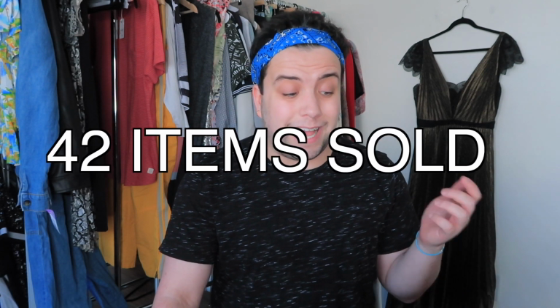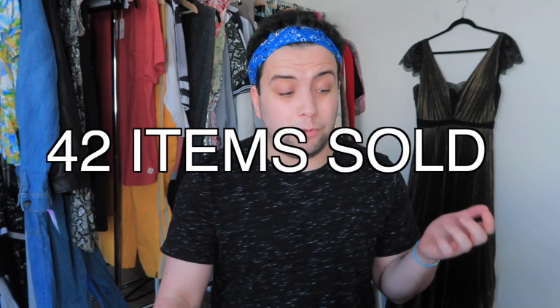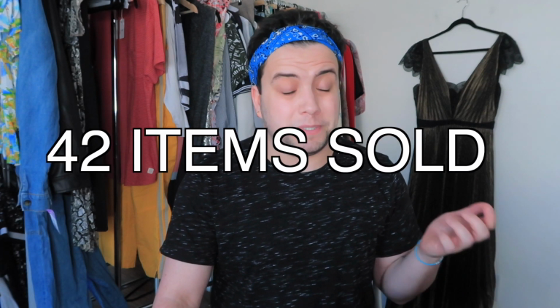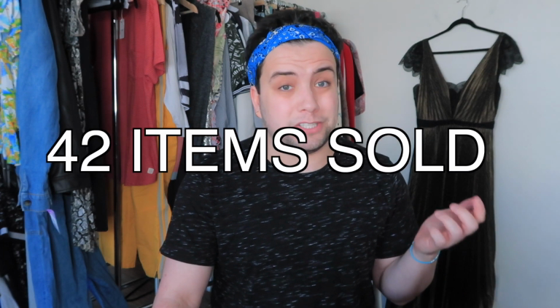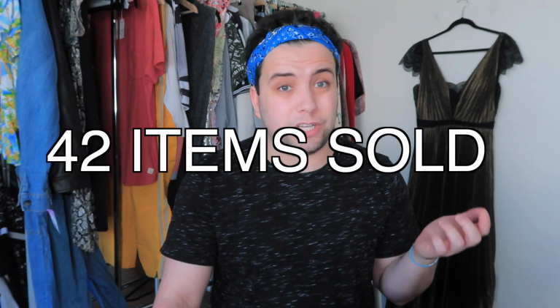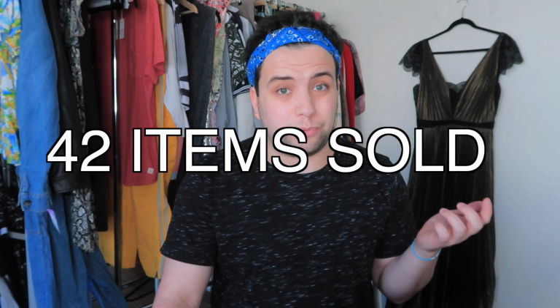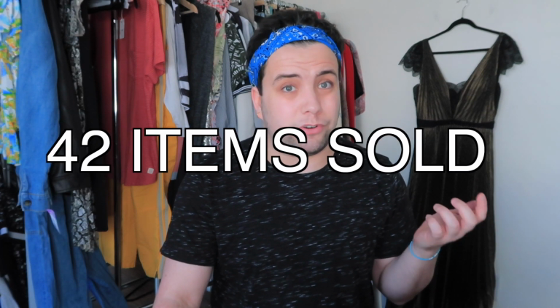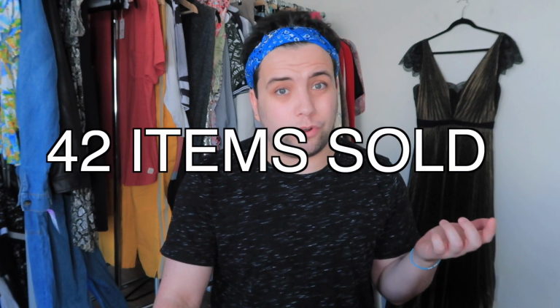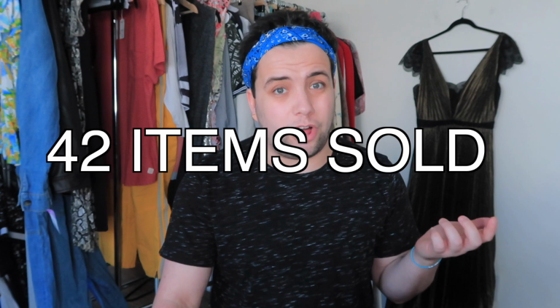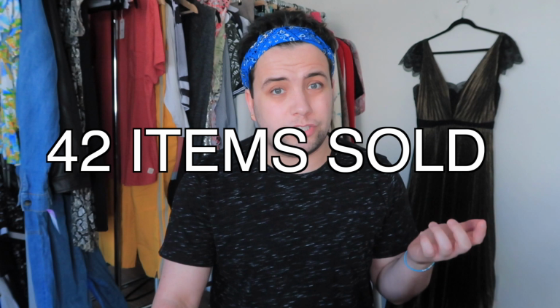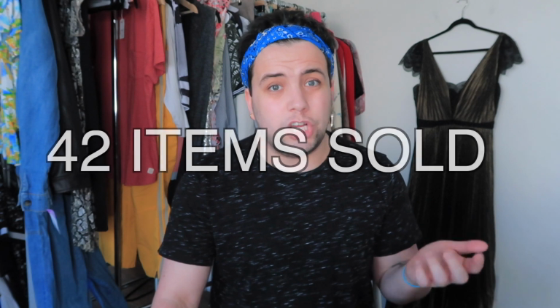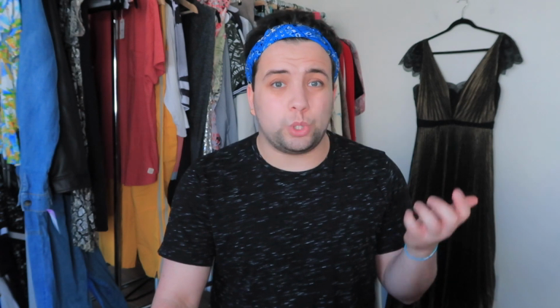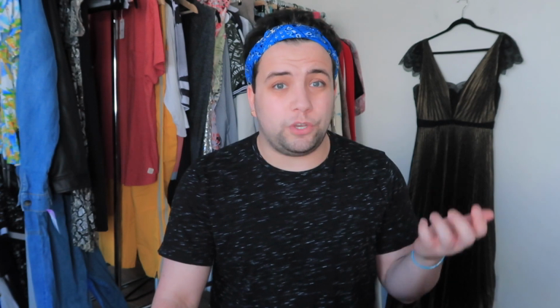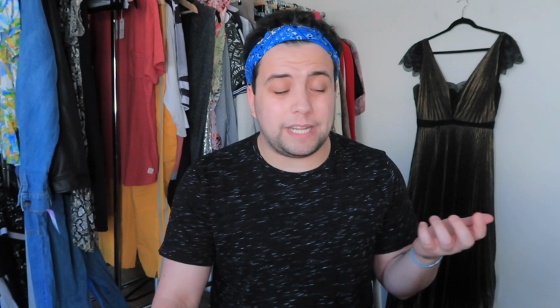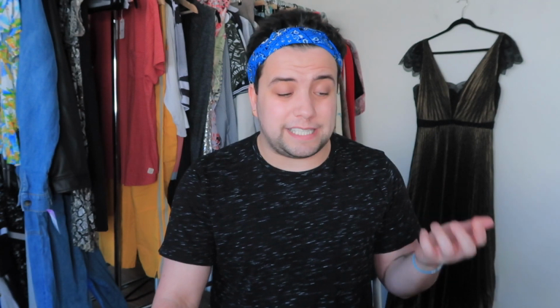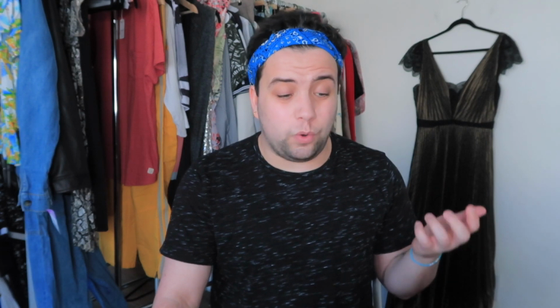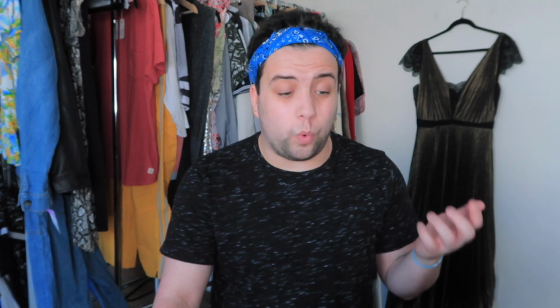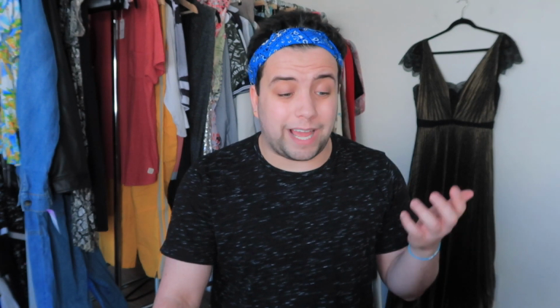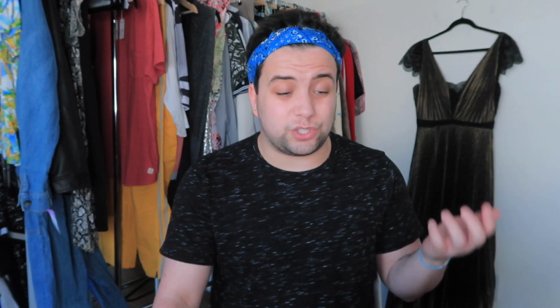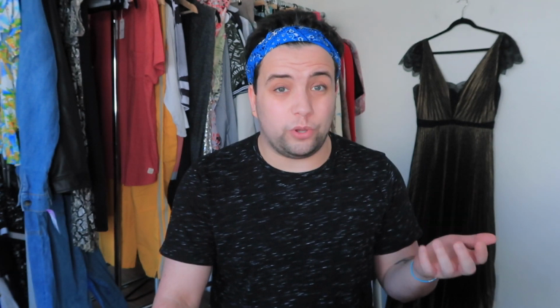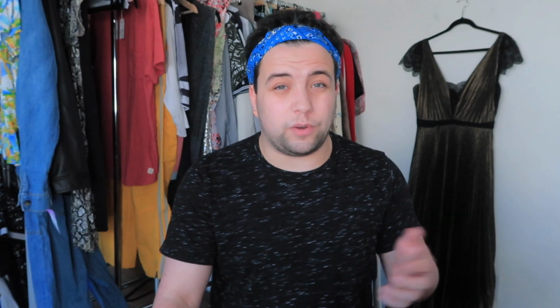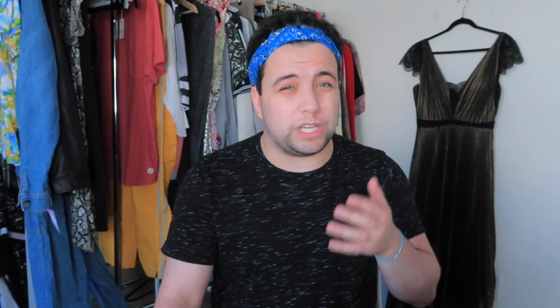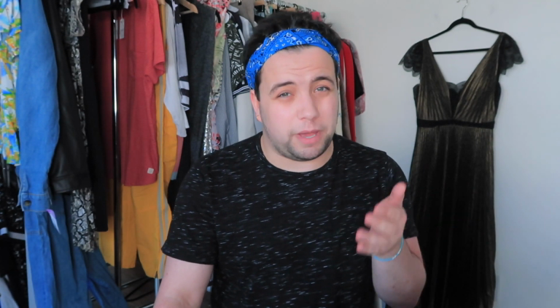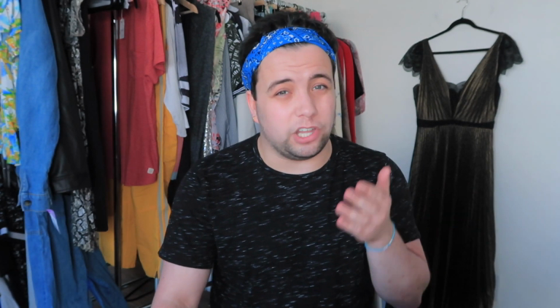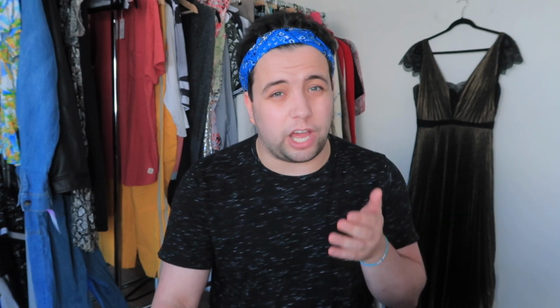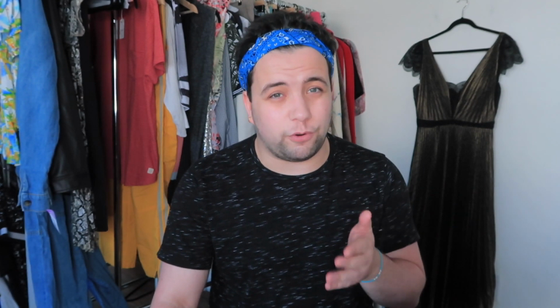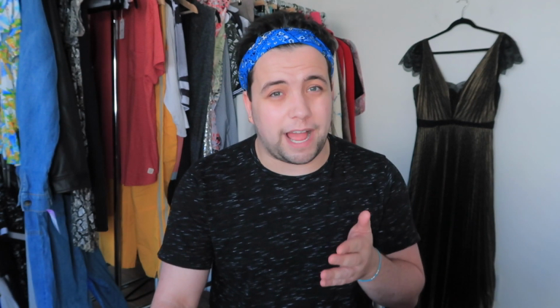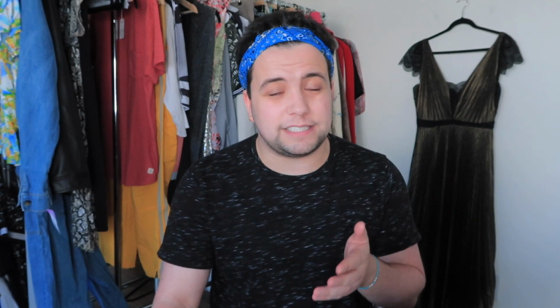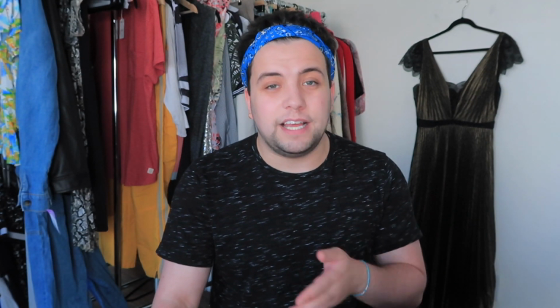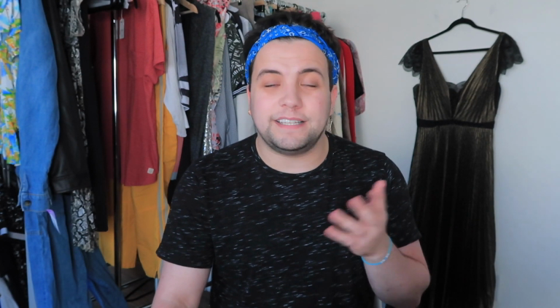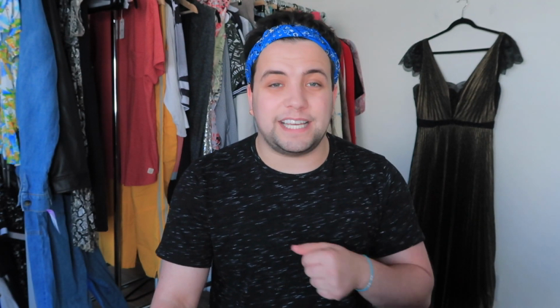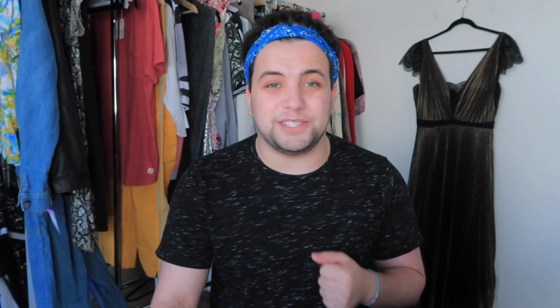I had multiple sales over $300 and $400. So if you want to see what I sold and what to be on the lookout for, then stay tuned.